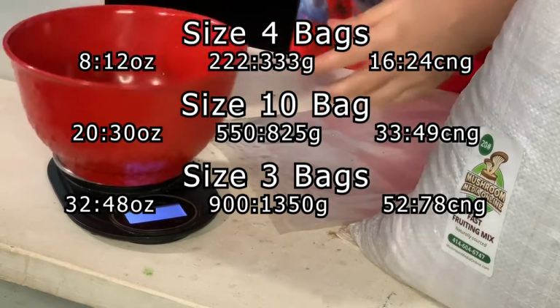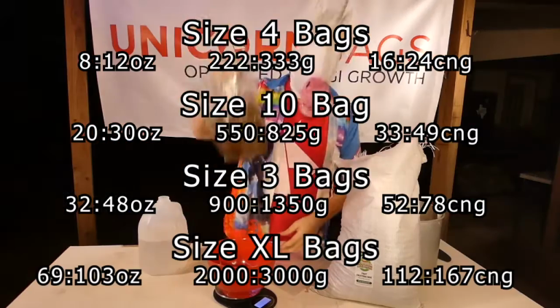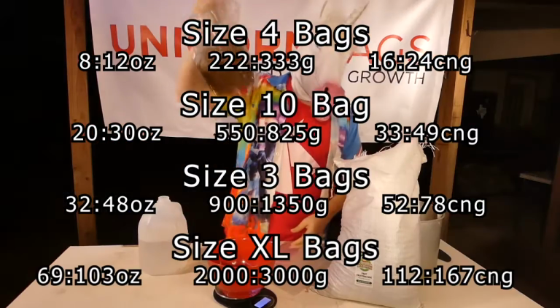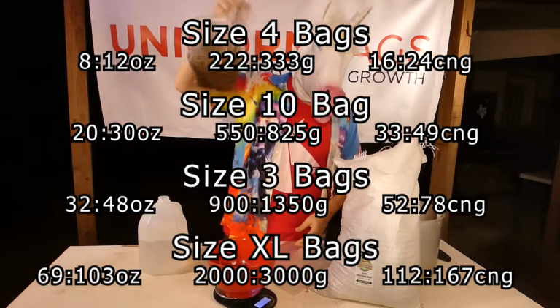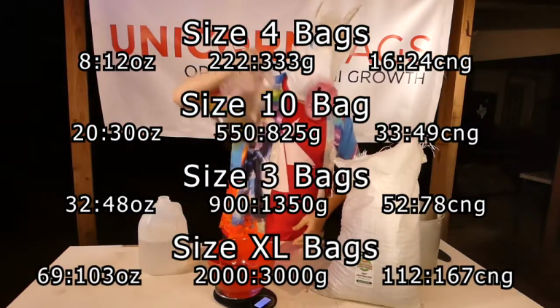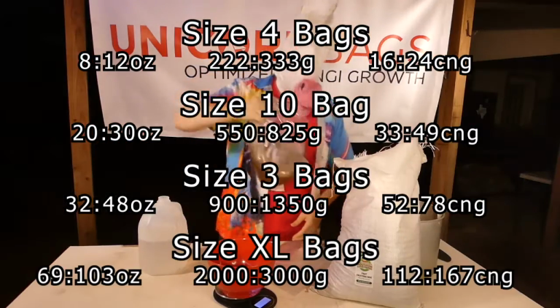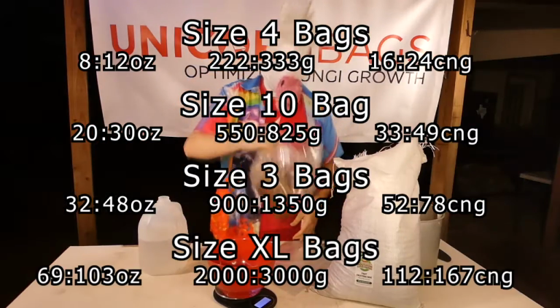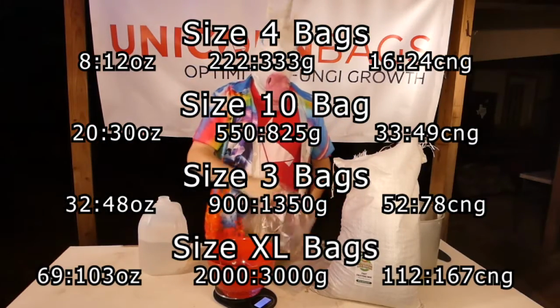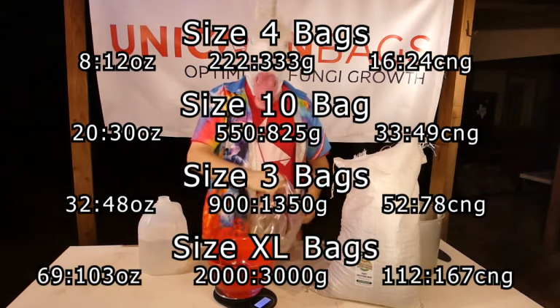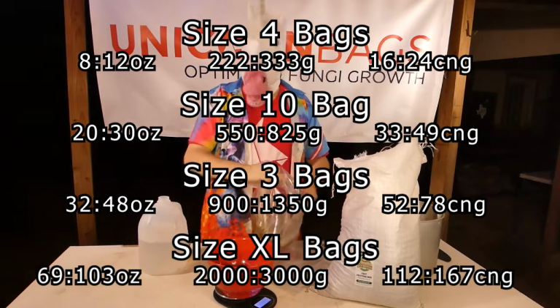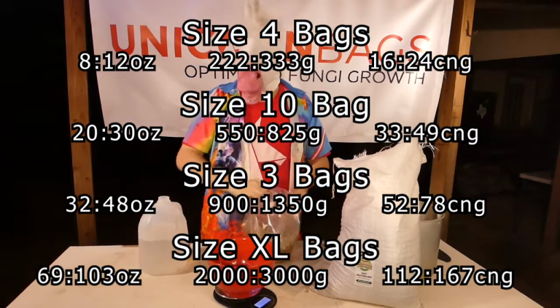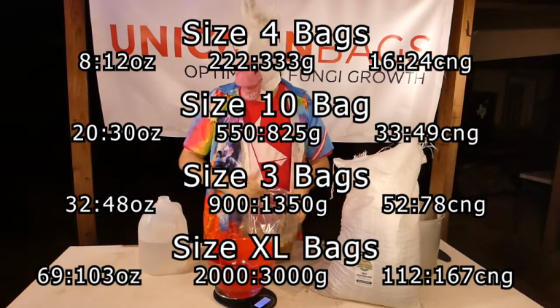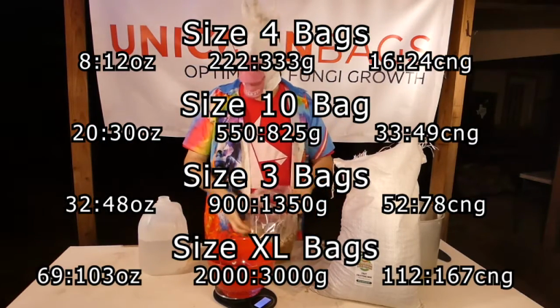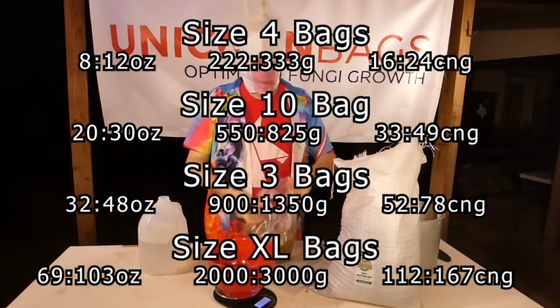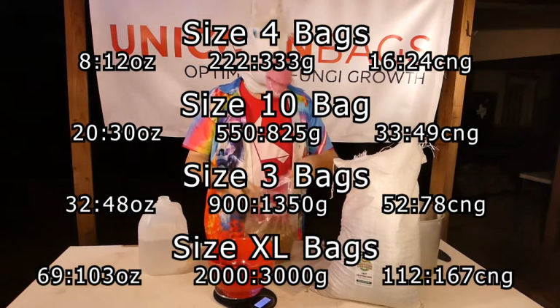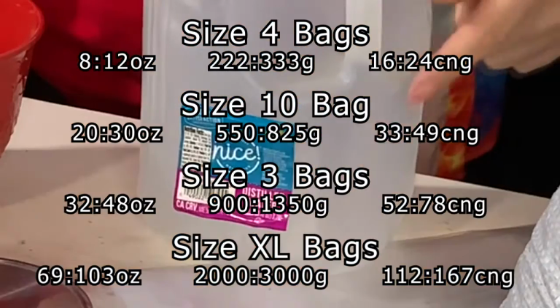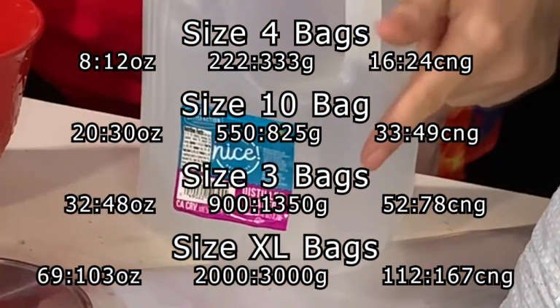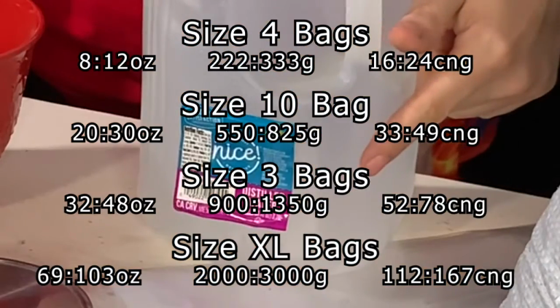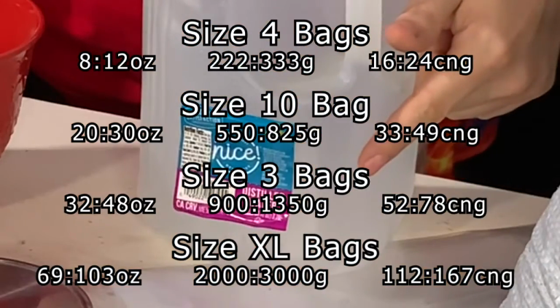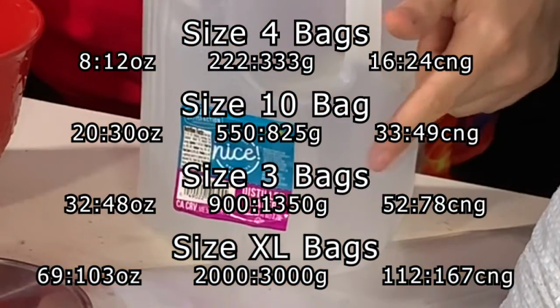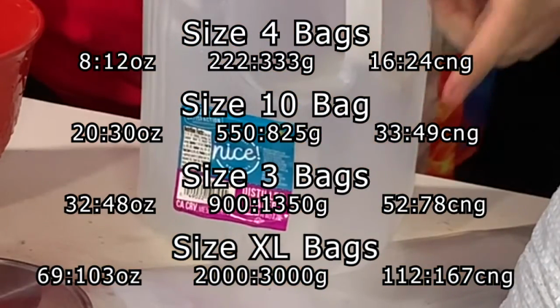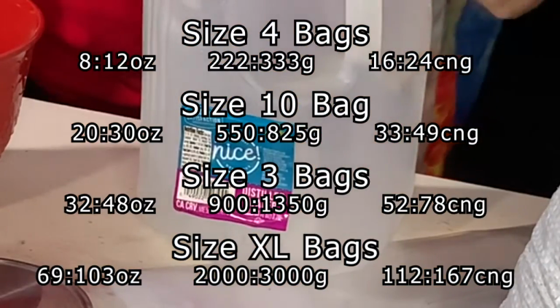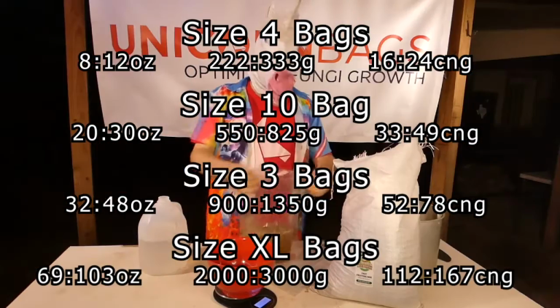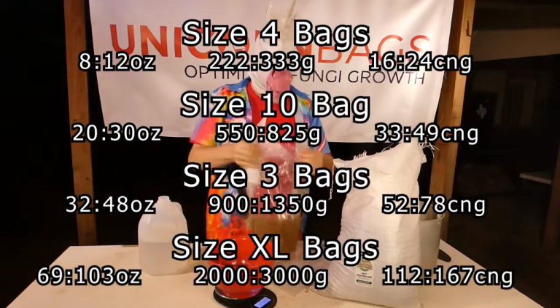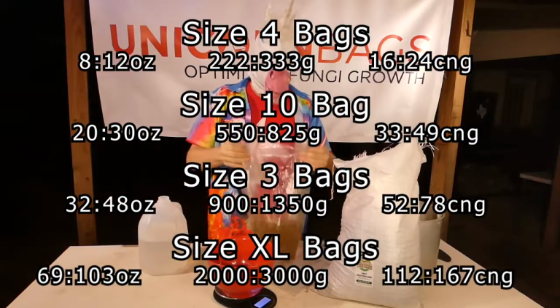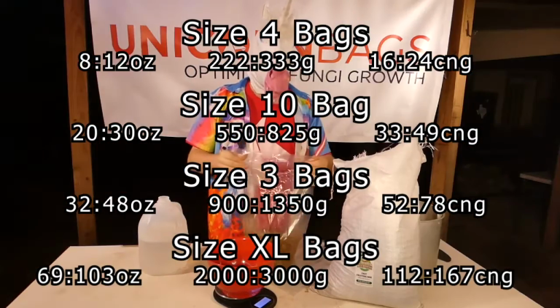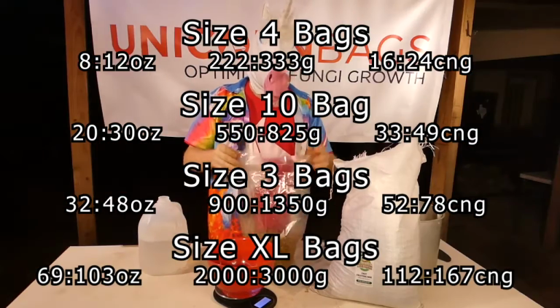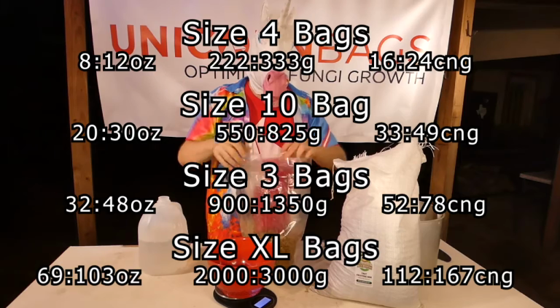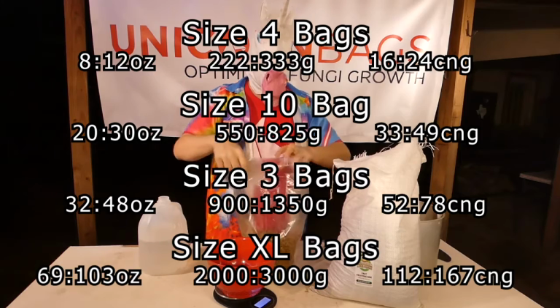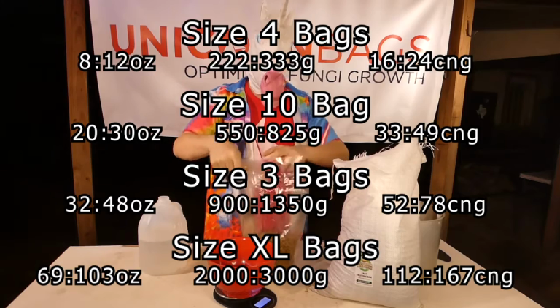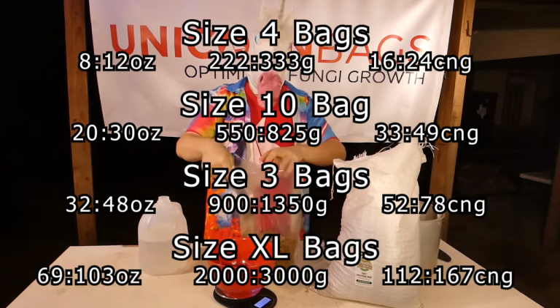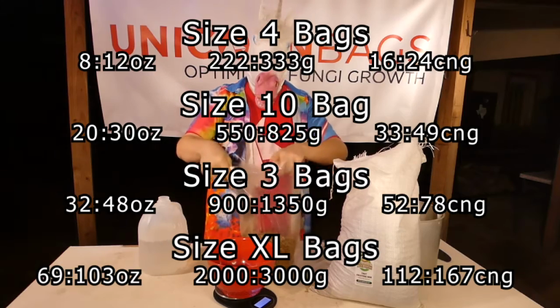Our largest bags, XL, should use 69 ounces of pellets to 103 ounces of water.